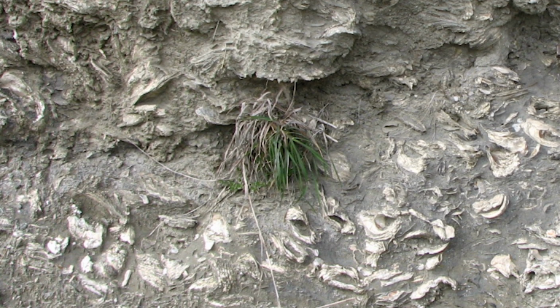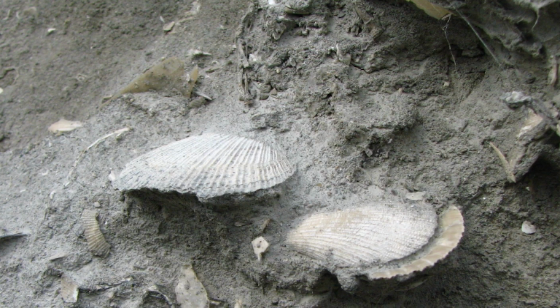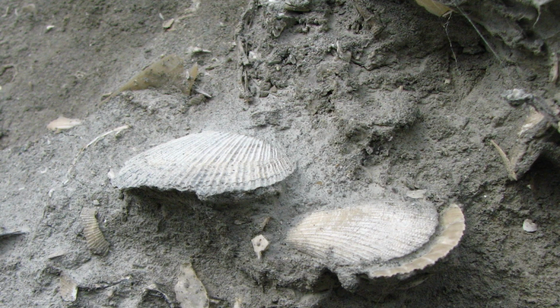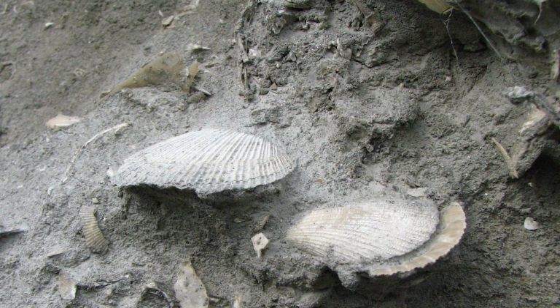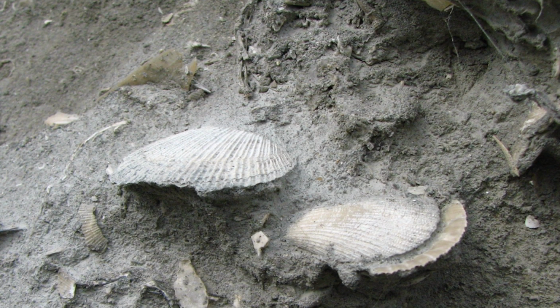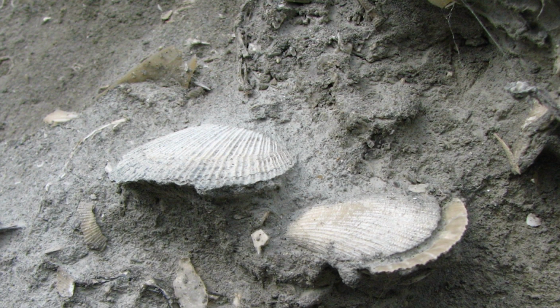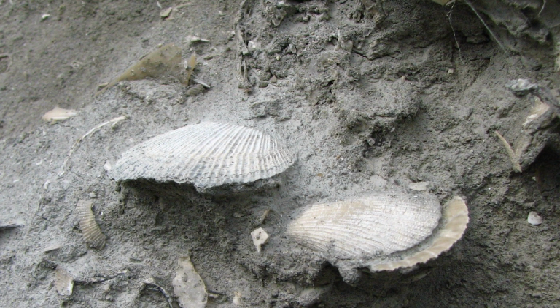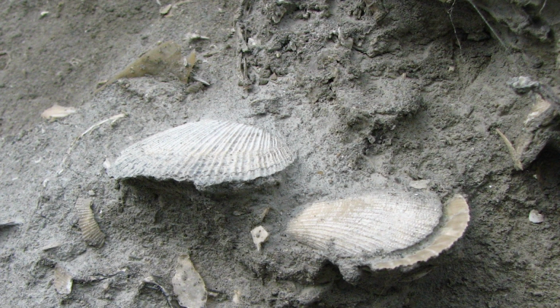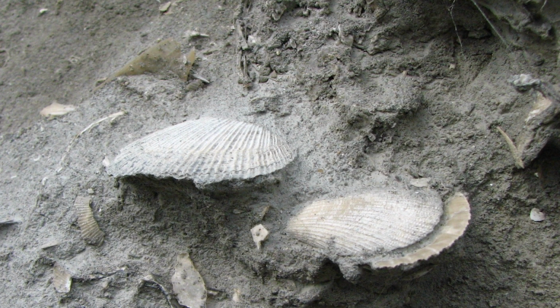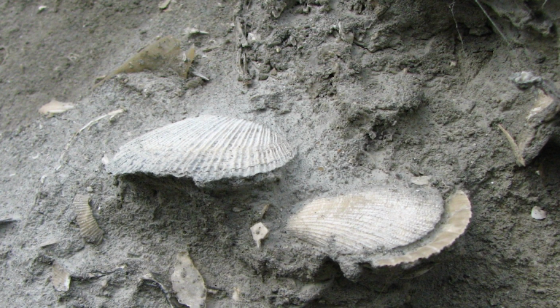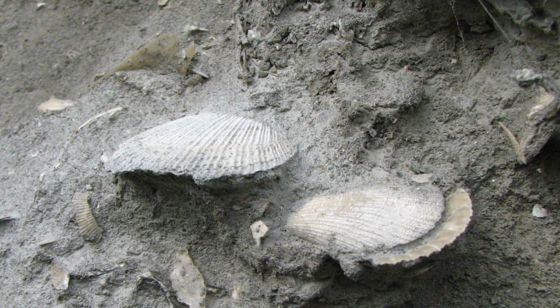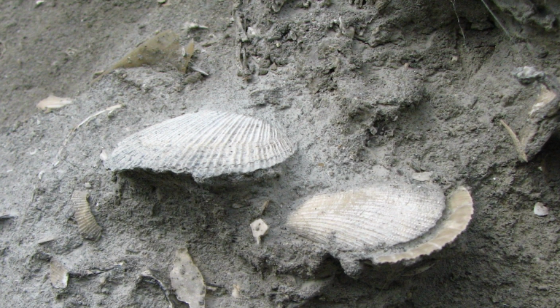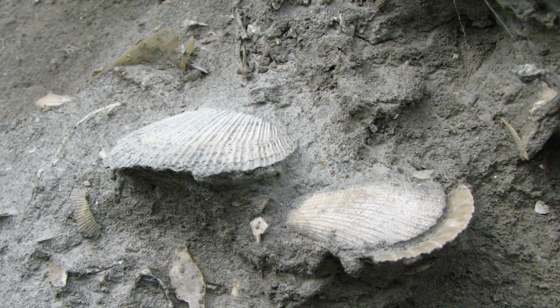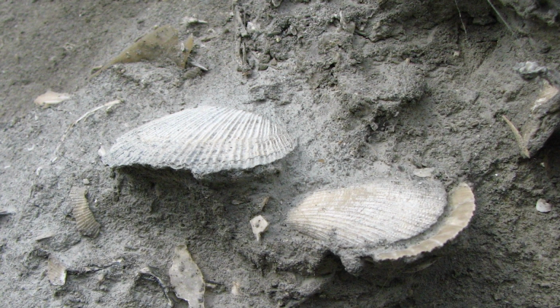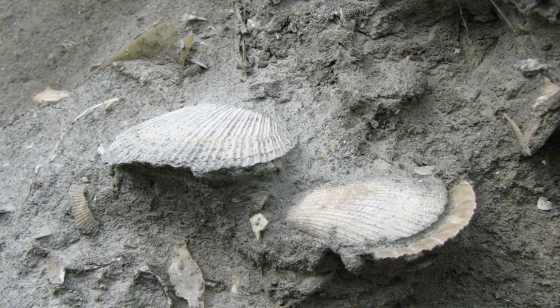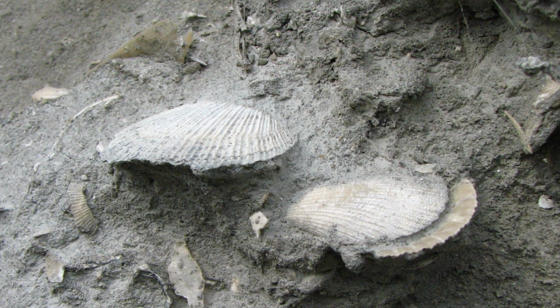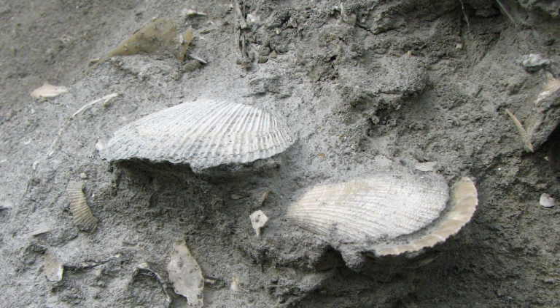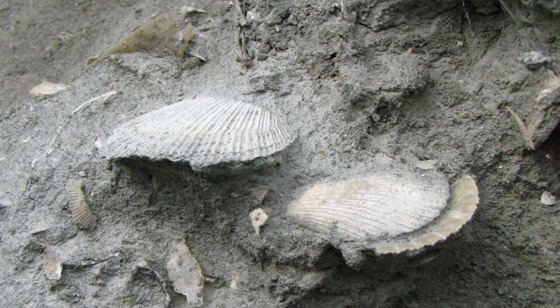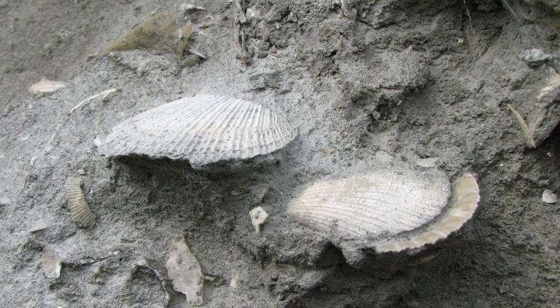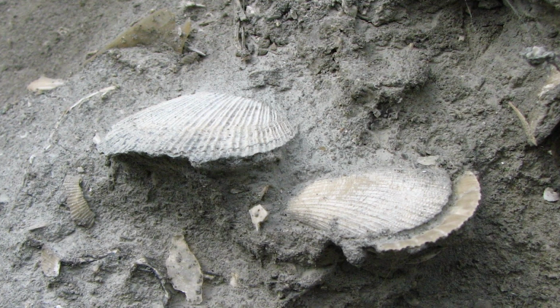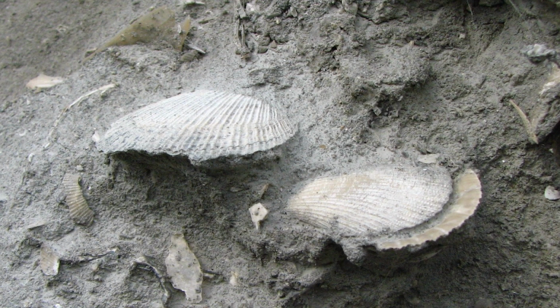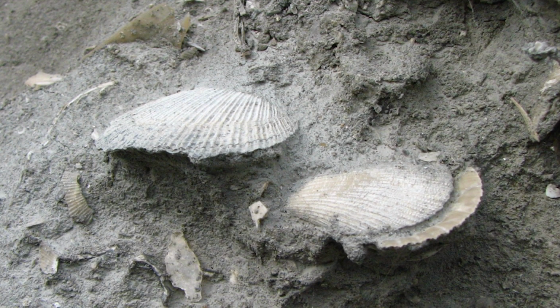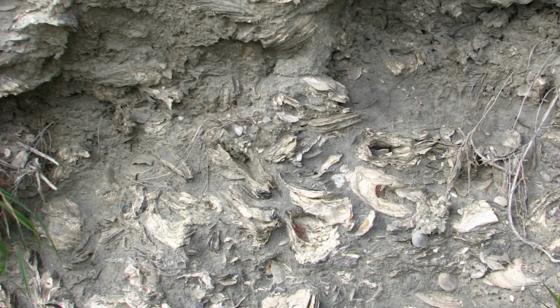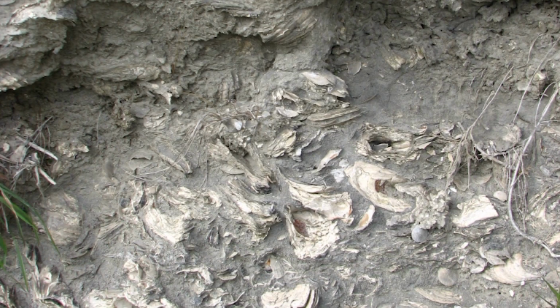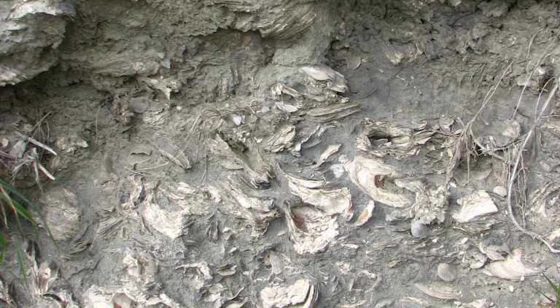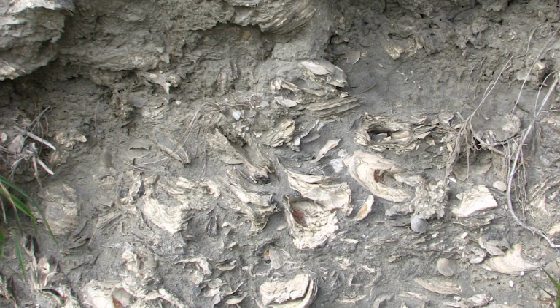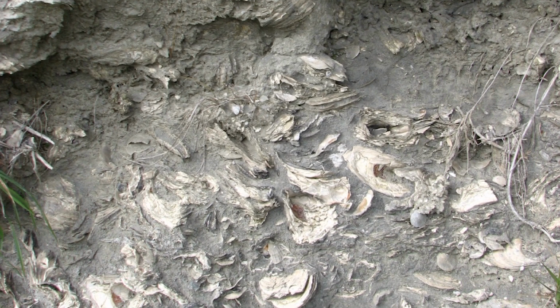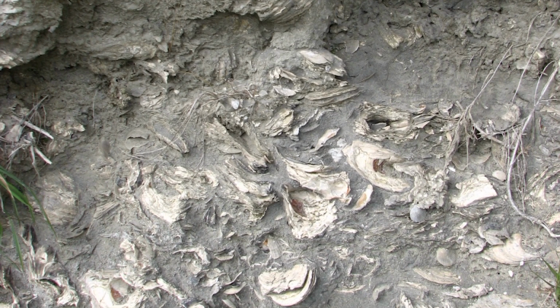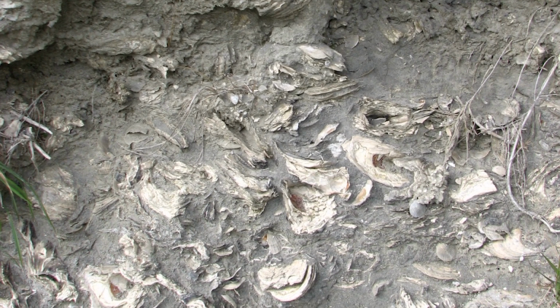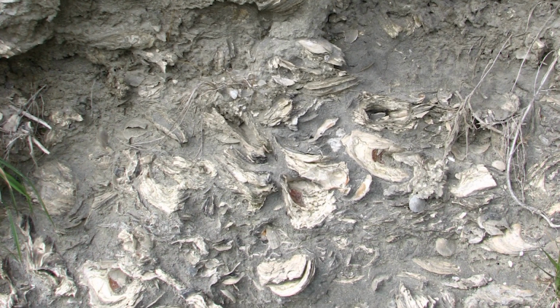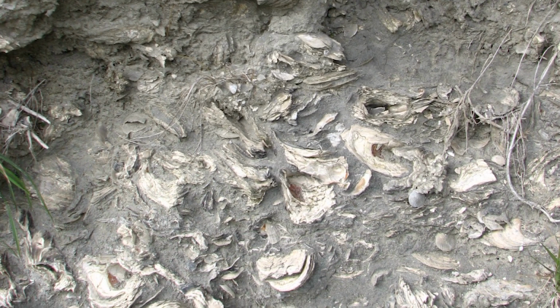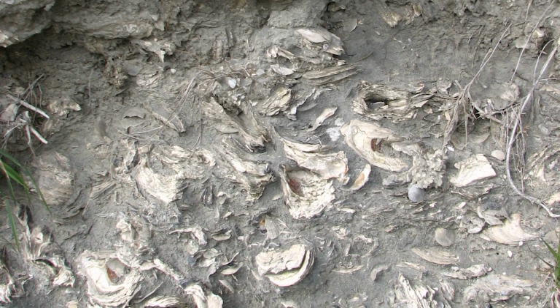It's not just oysters — there are some other different species of shells as well, but predominantly it's these oysters that you see here.